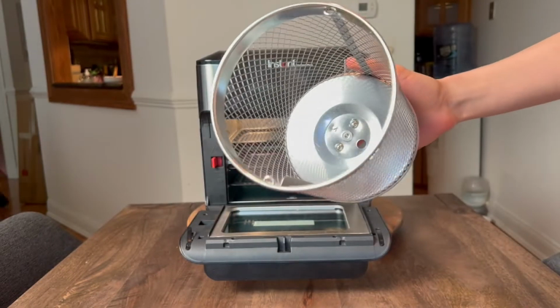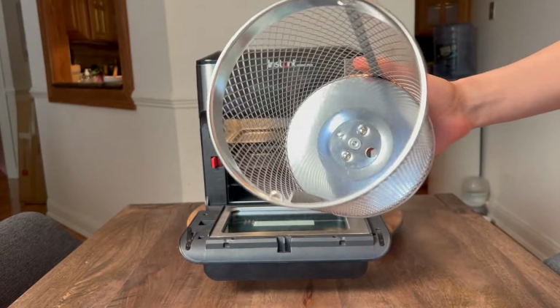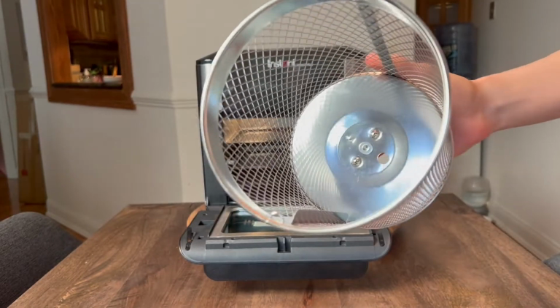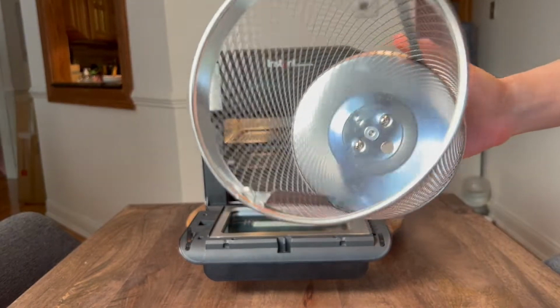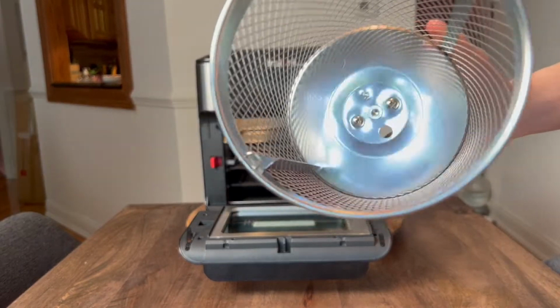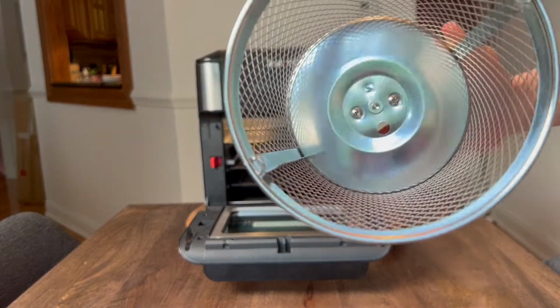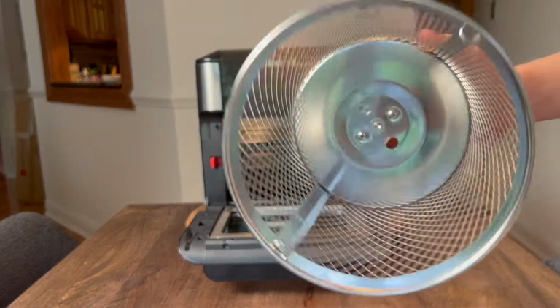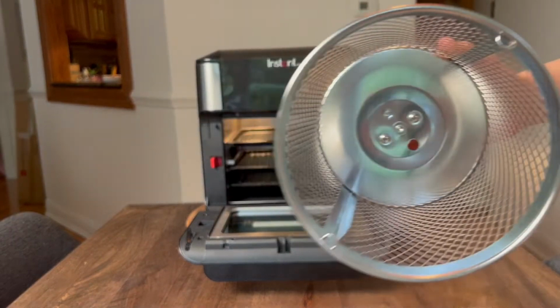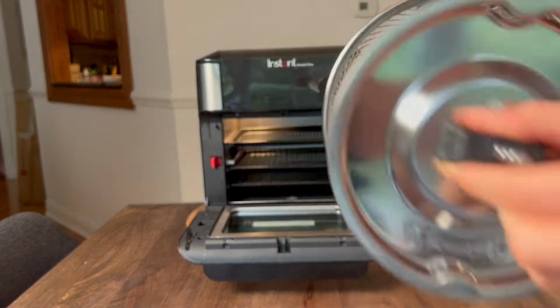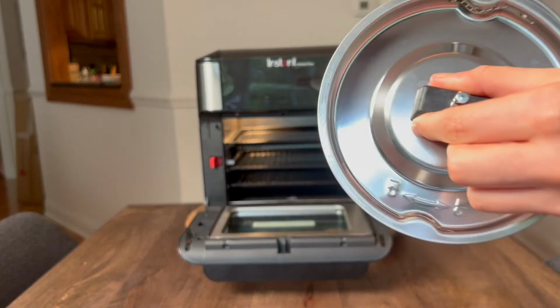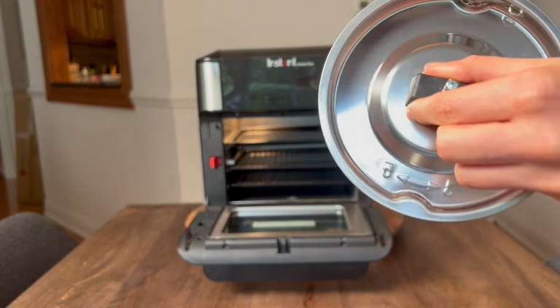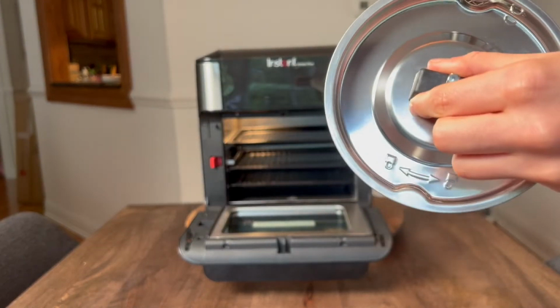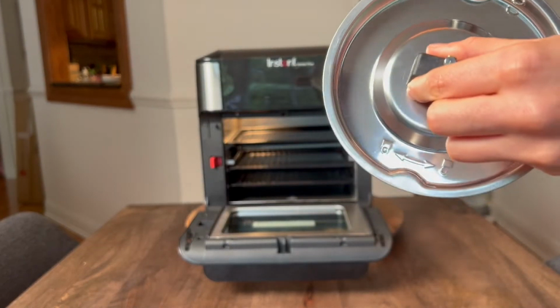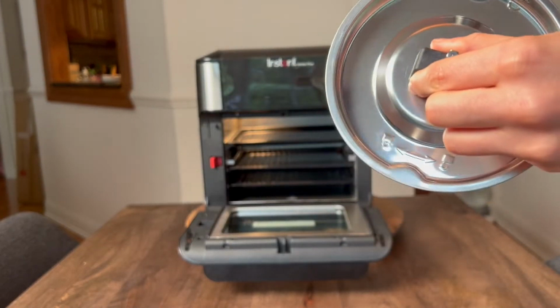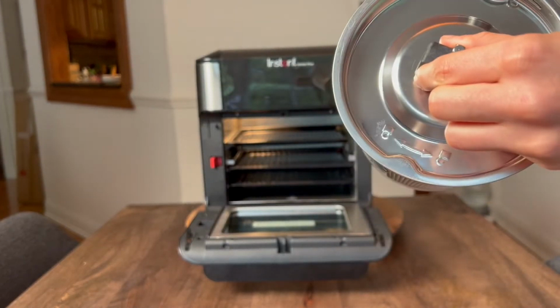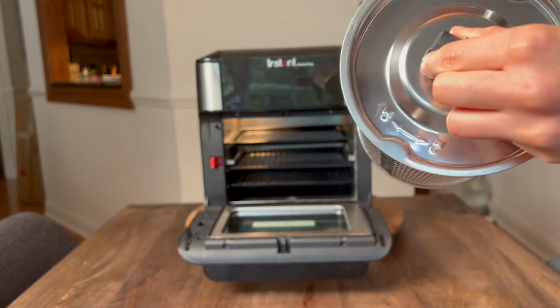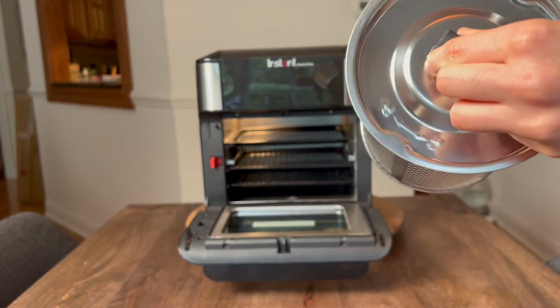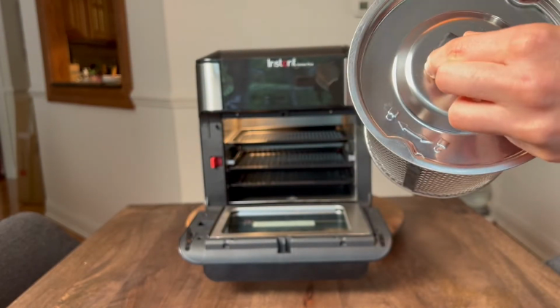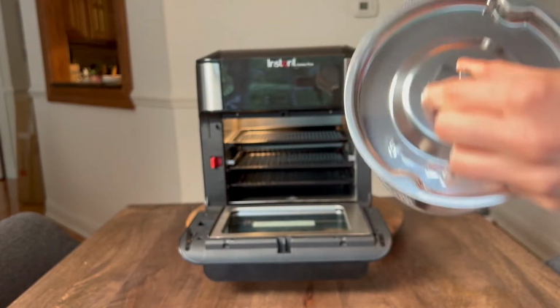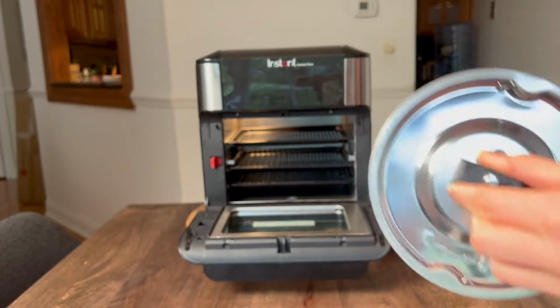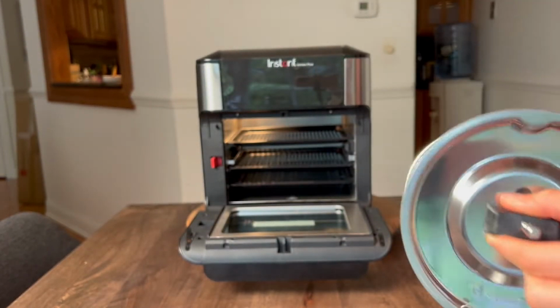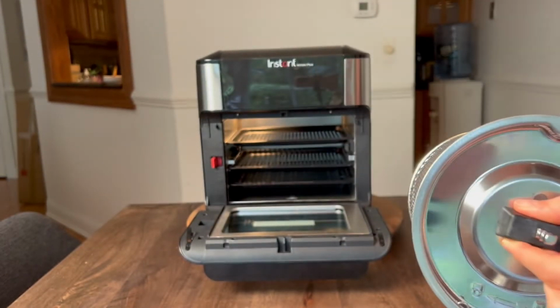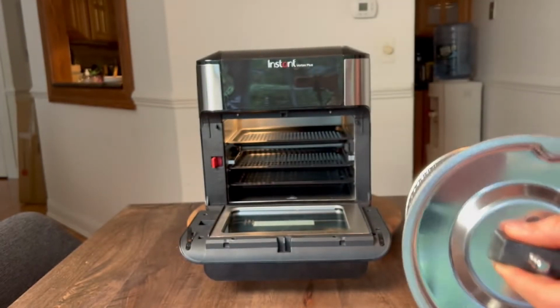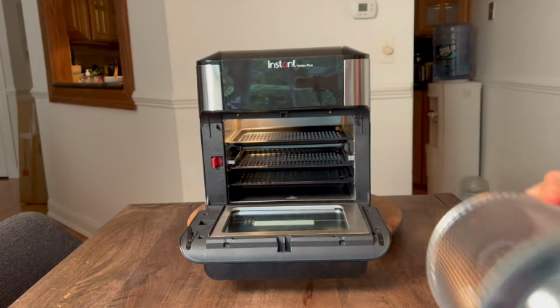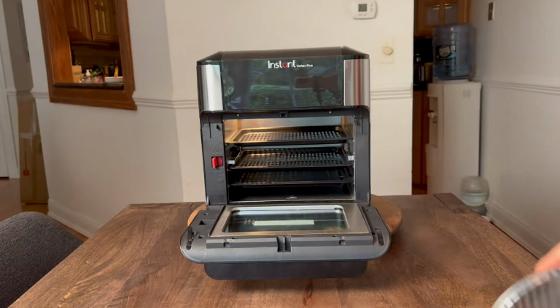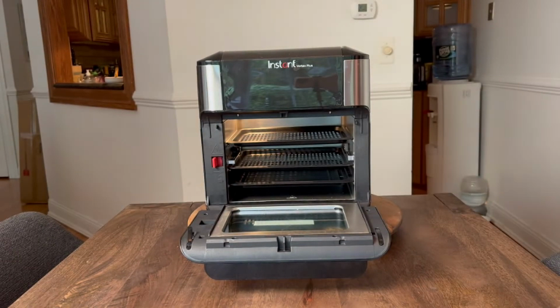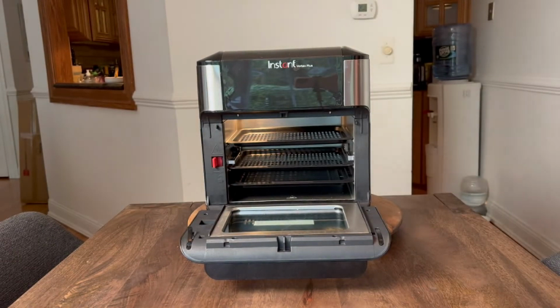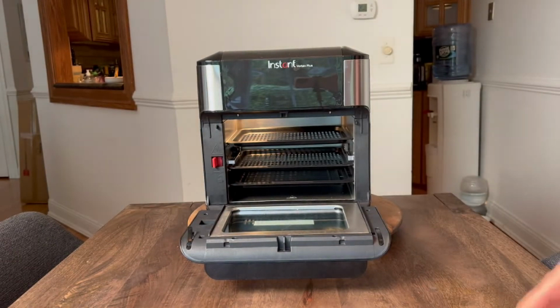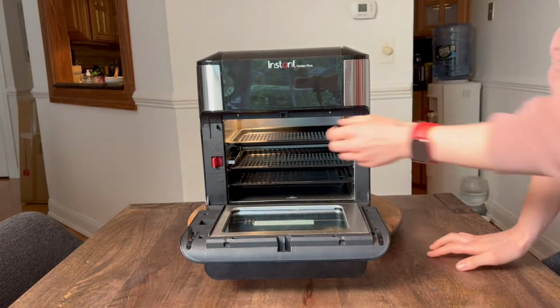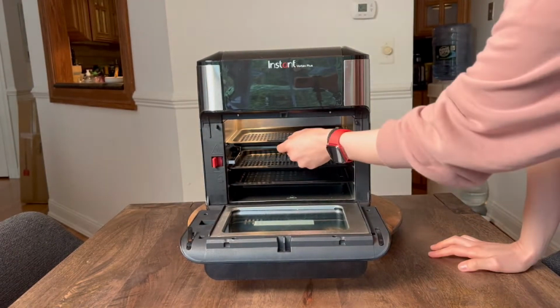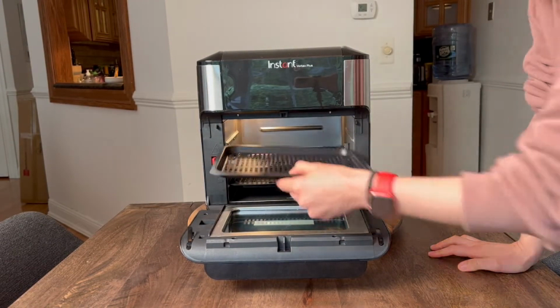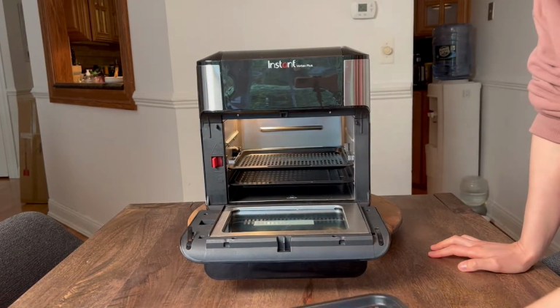It's really easy to open. And then you also have a rotisserie fetch tool, a rotisserie spit and forks.